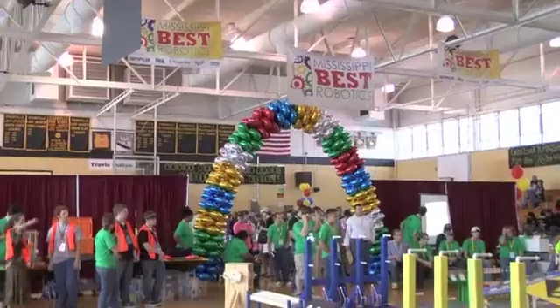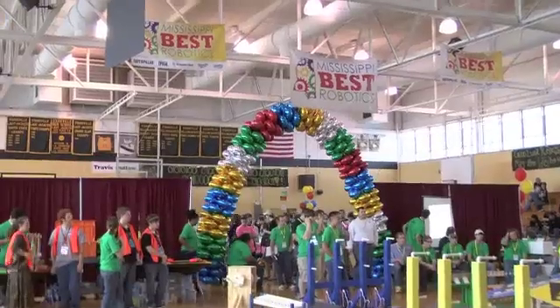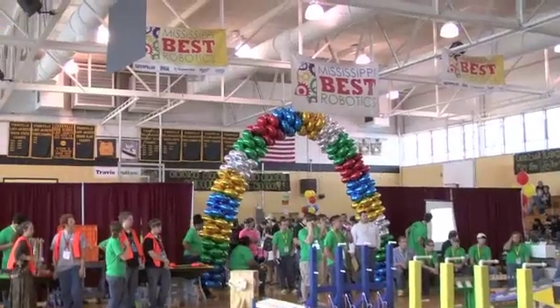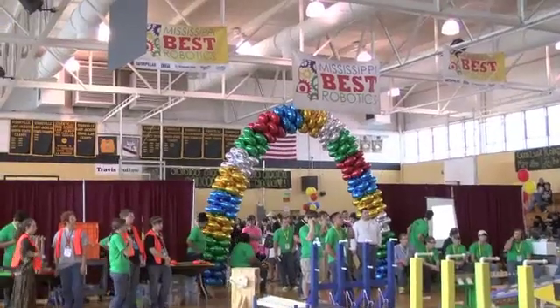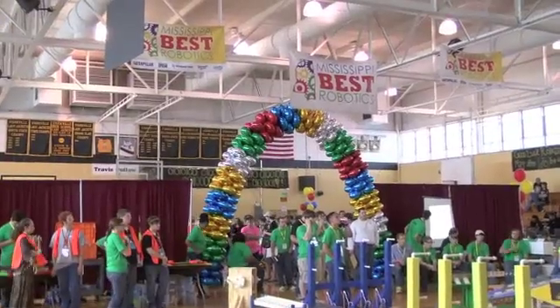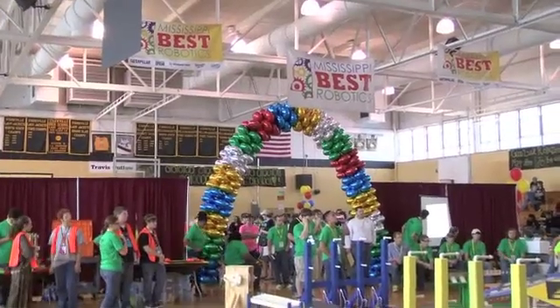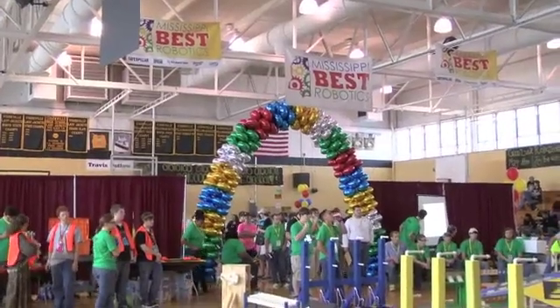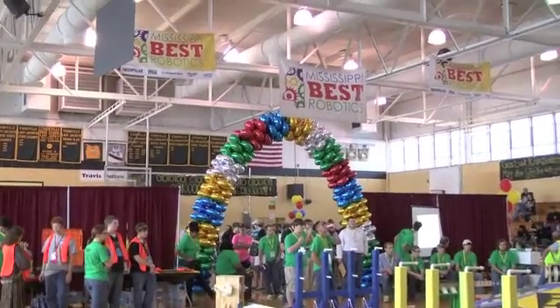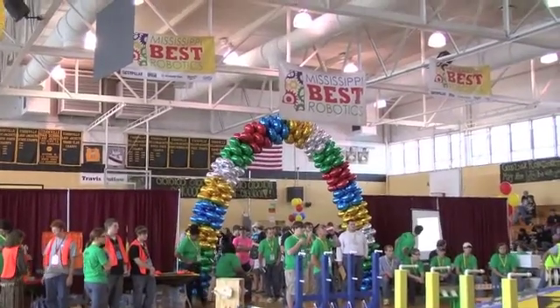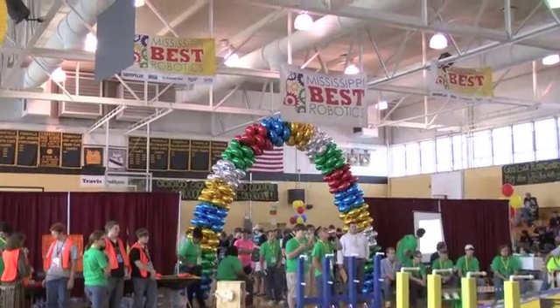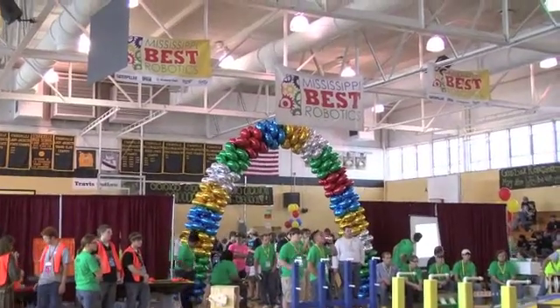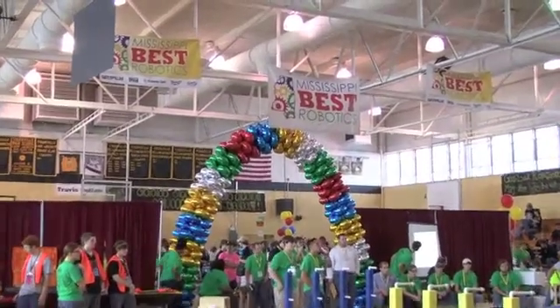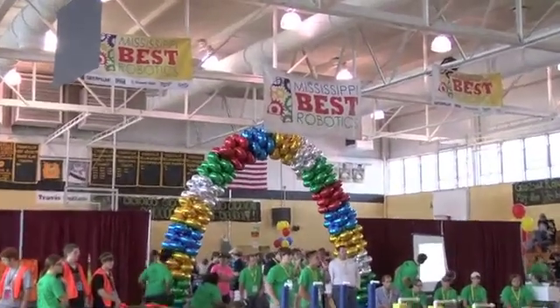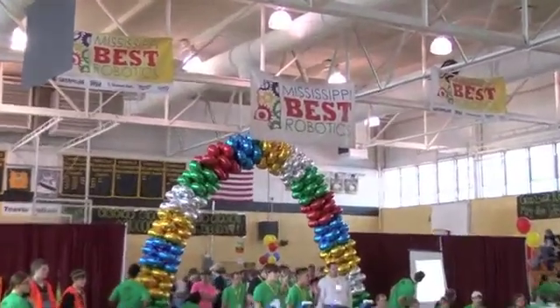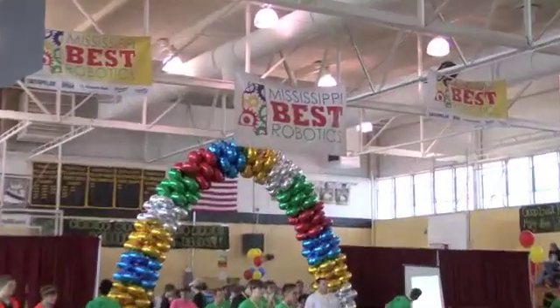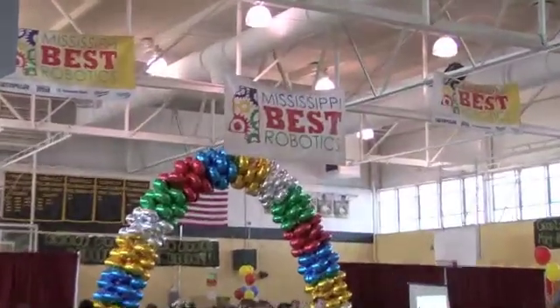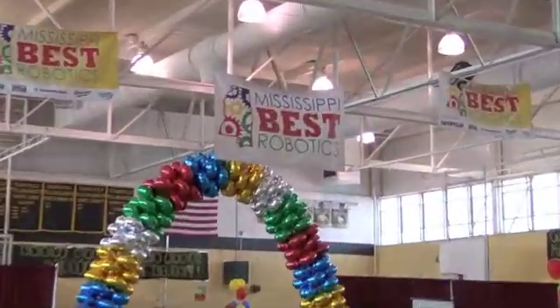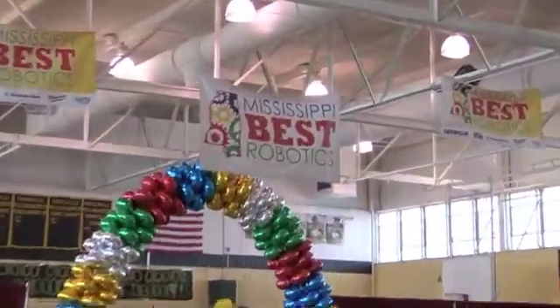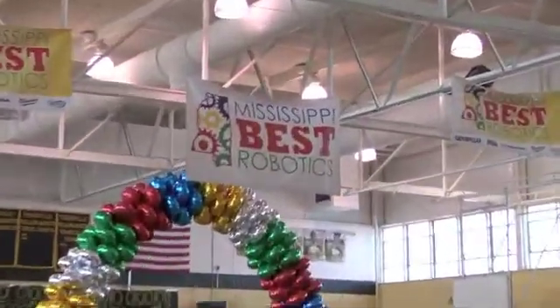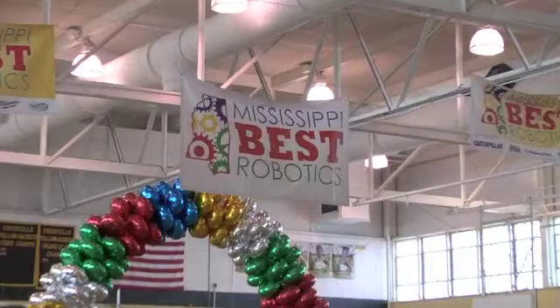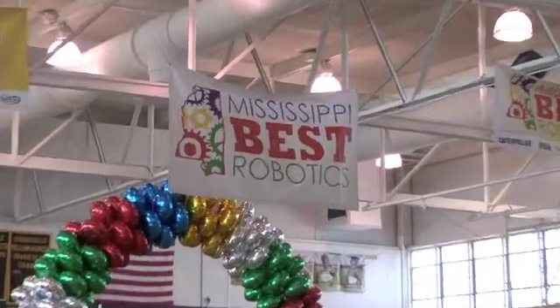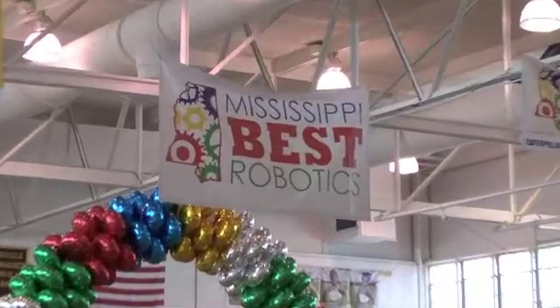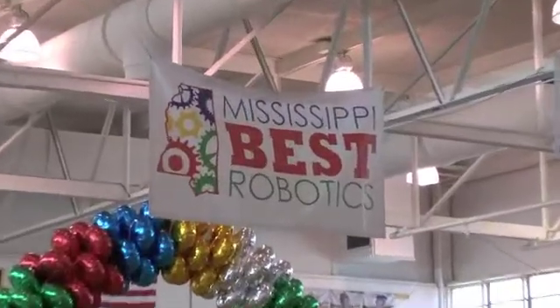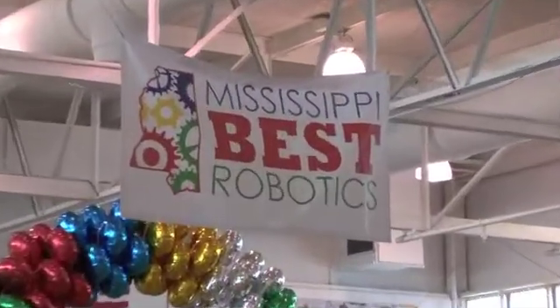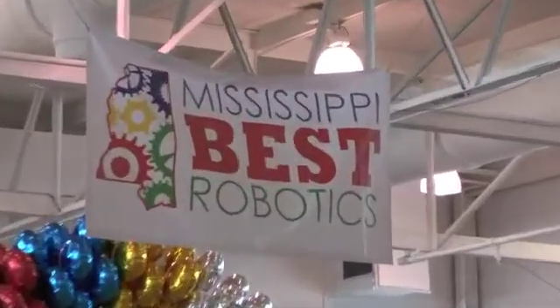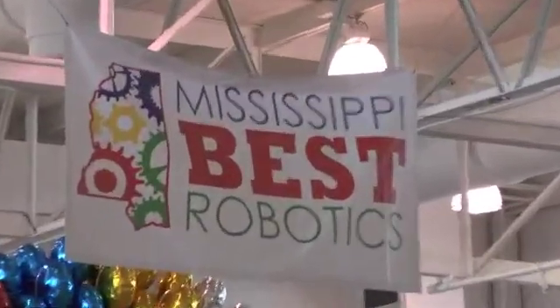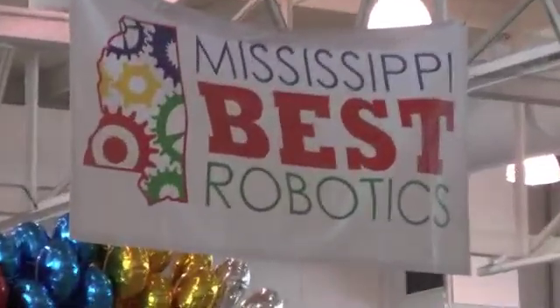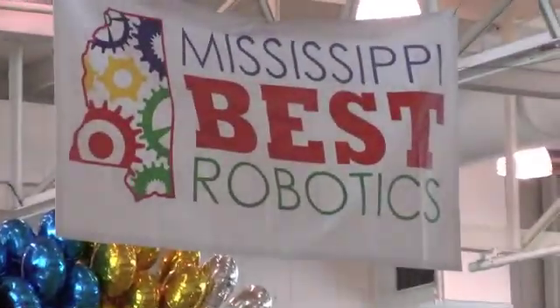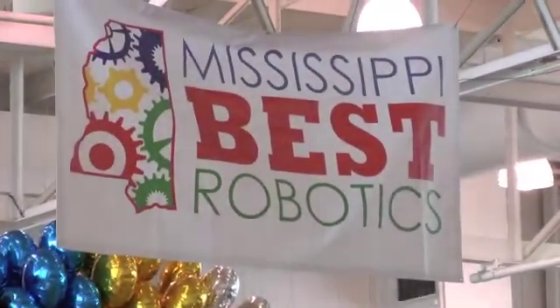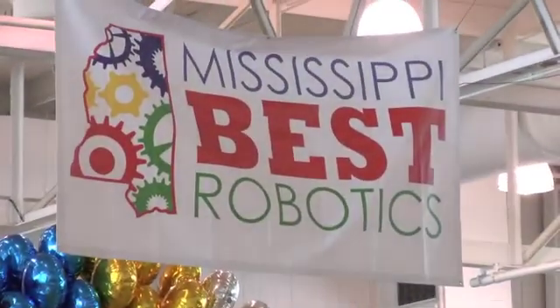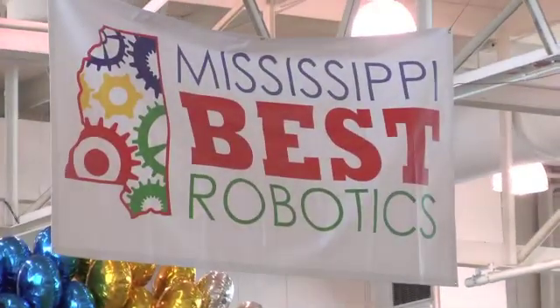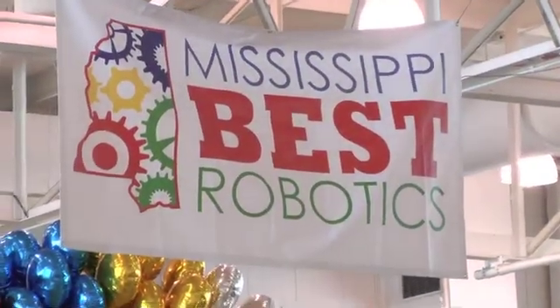On Saturday, October the 19th, the ECS SWAT team traveled to Starkville, Mississippi to compete in the Mississippi Best Robotics competition.